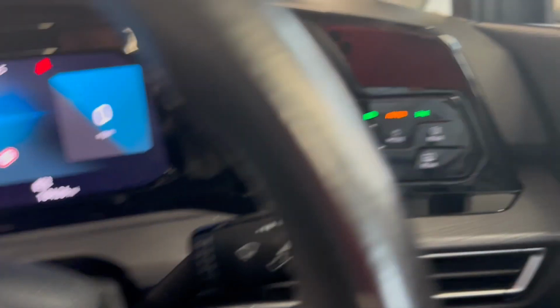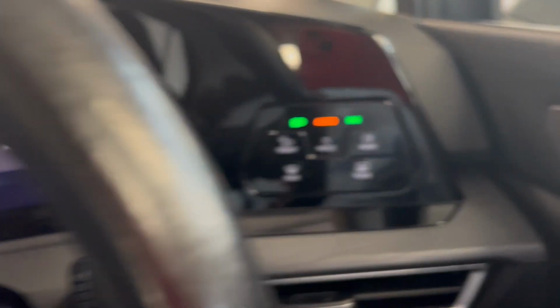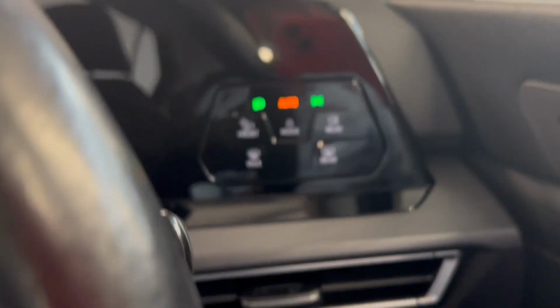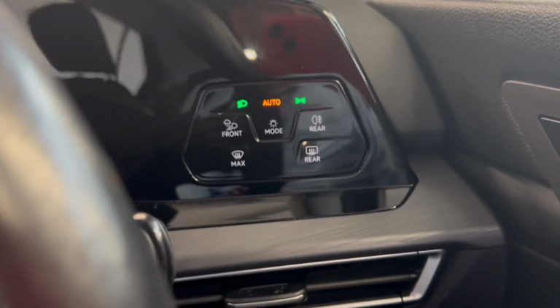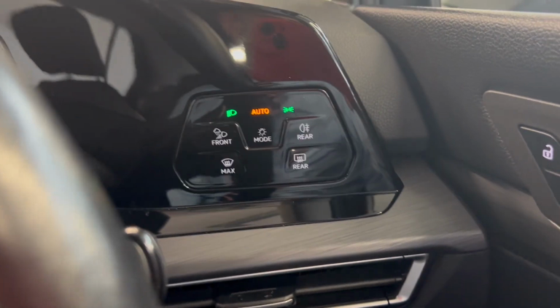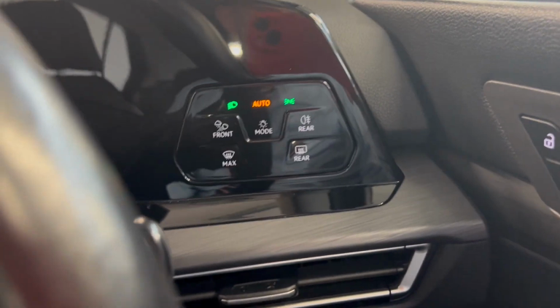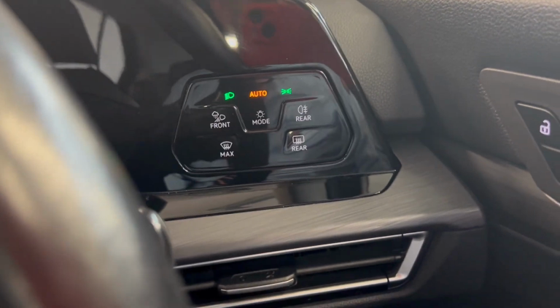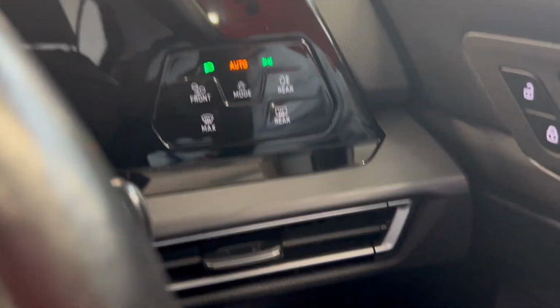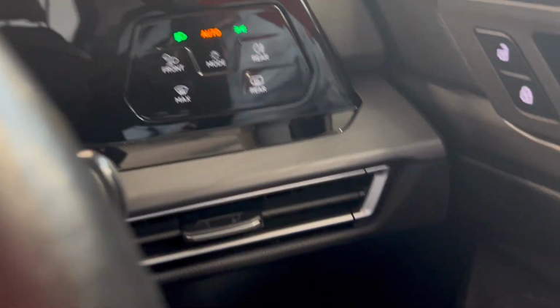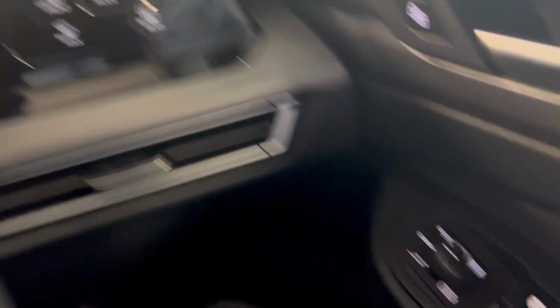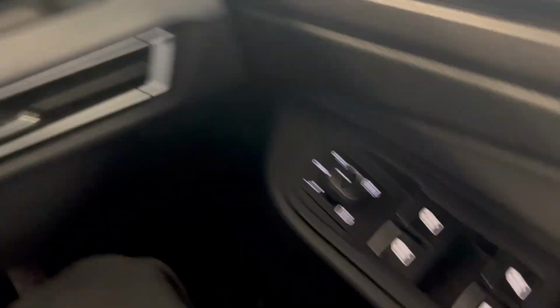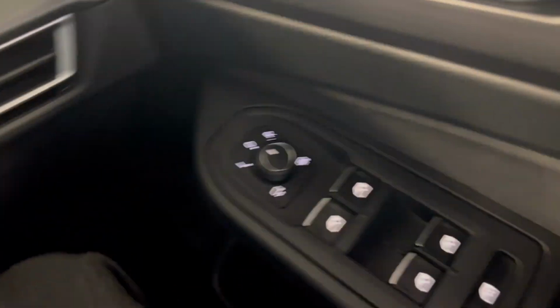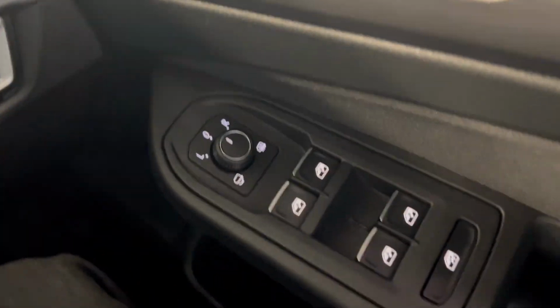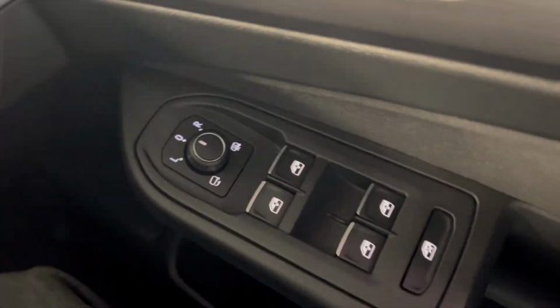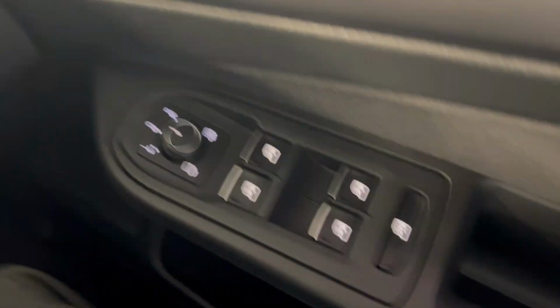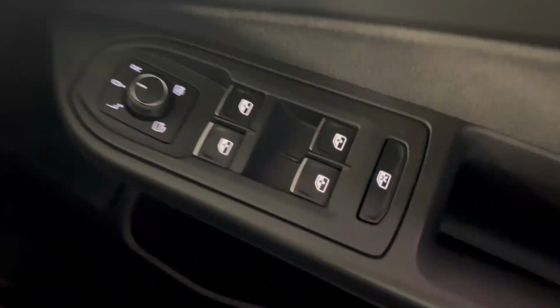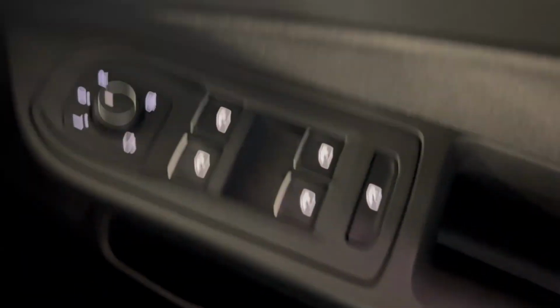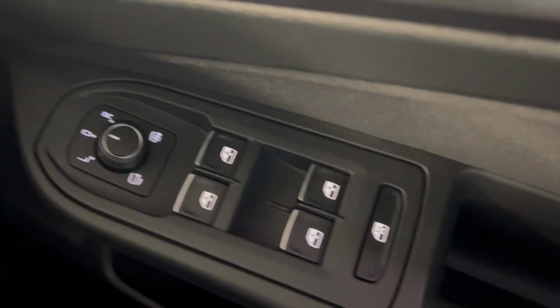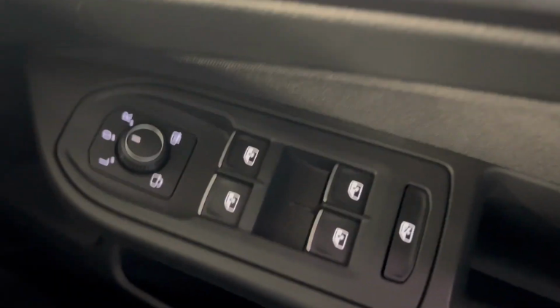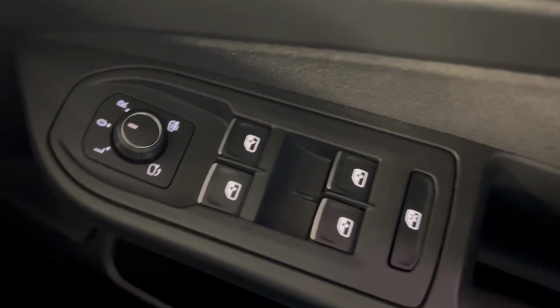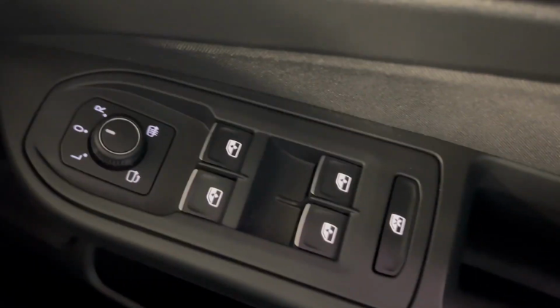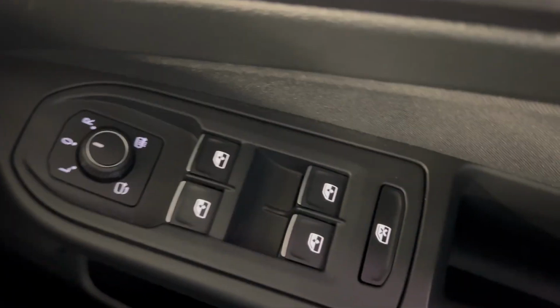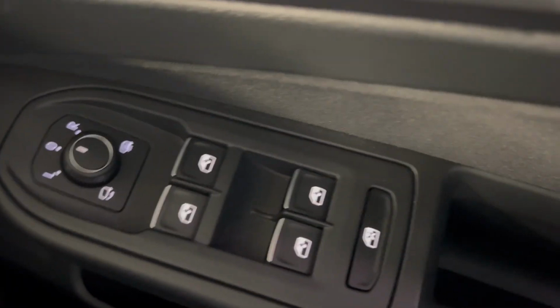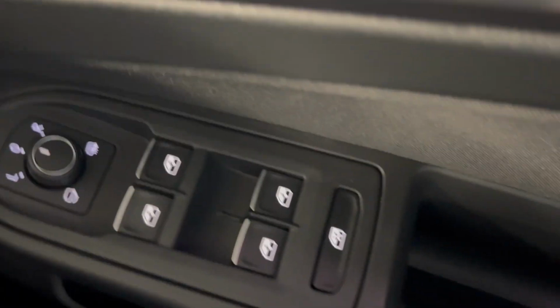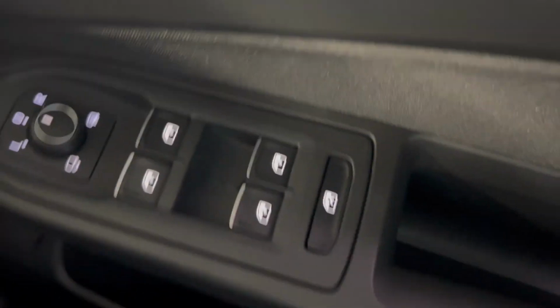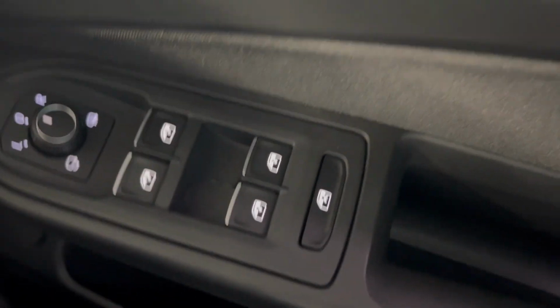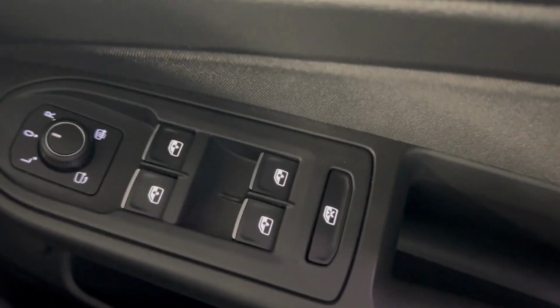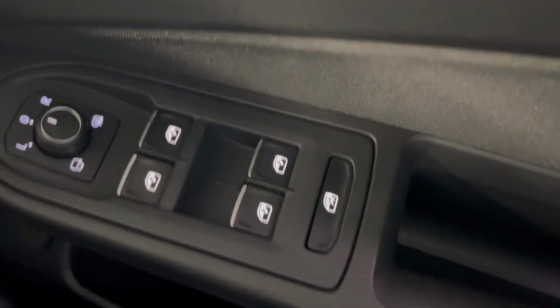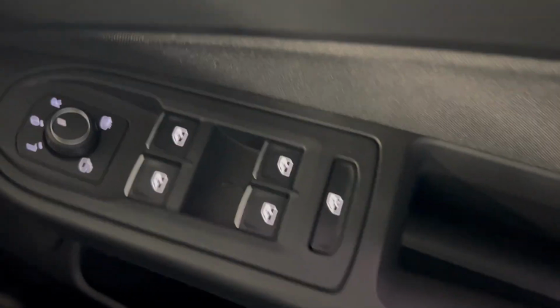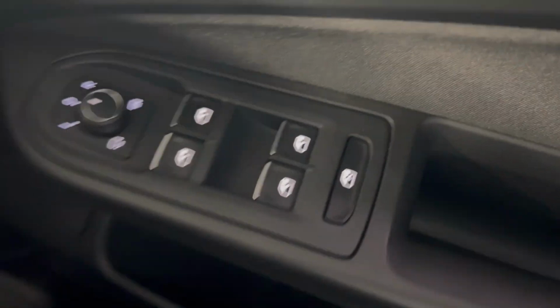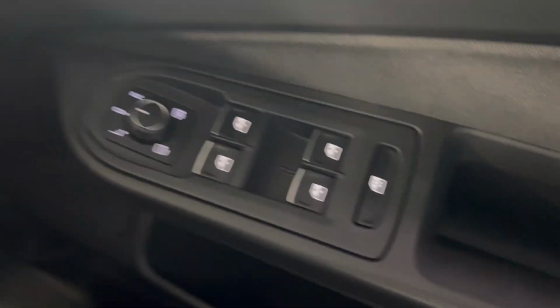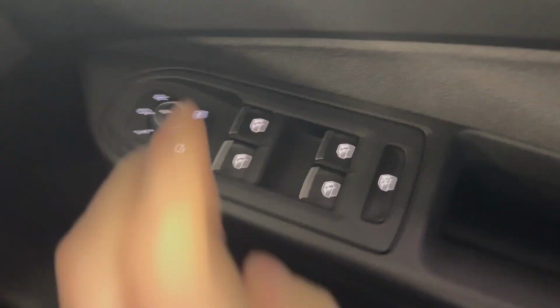Automatic headlights up there. And you've also got heated, electronically adjustable door mirrors and electric windows all around.